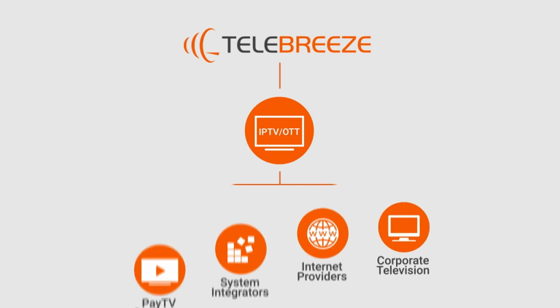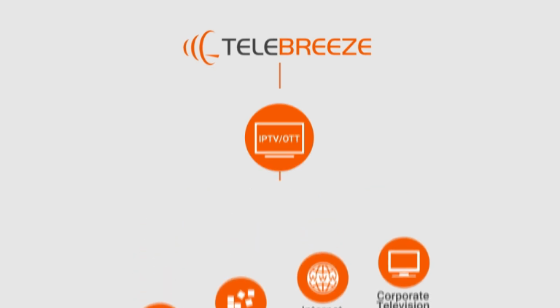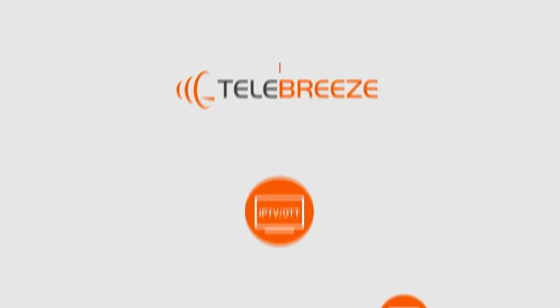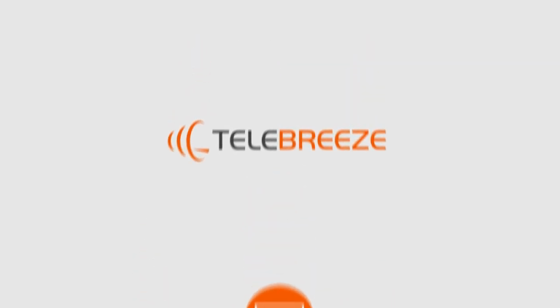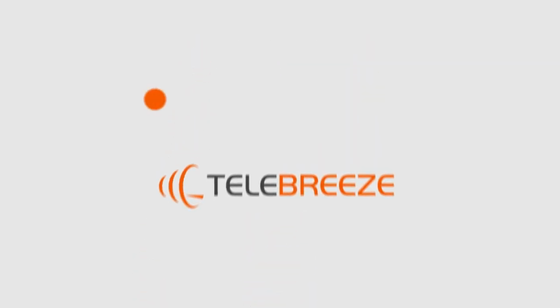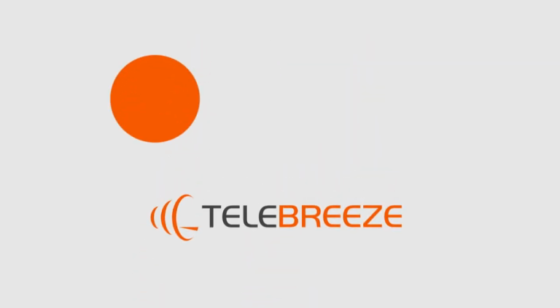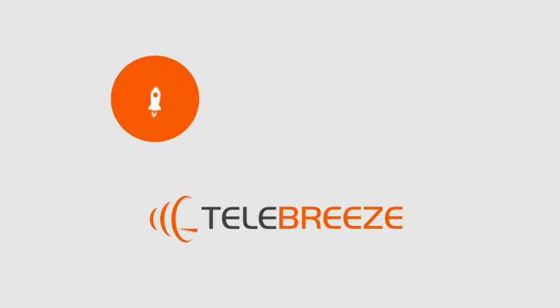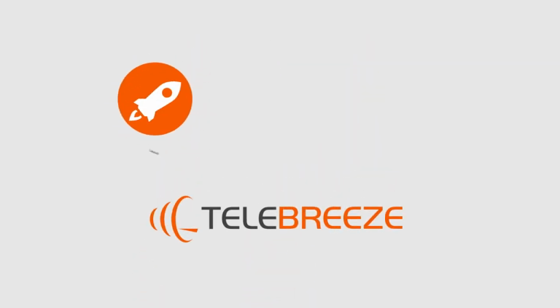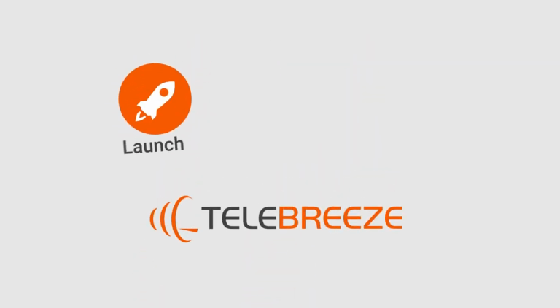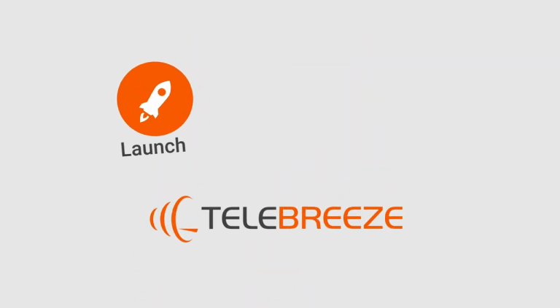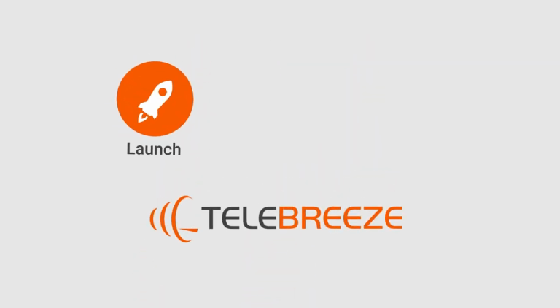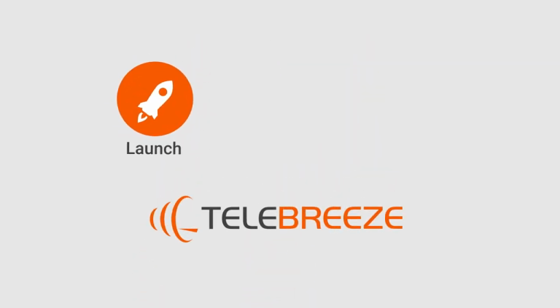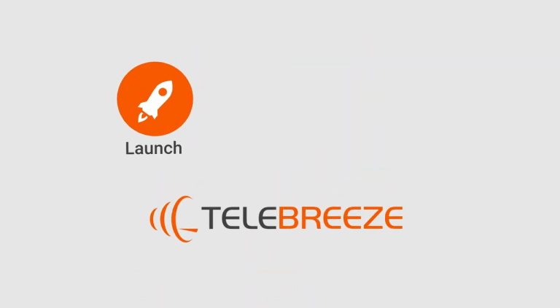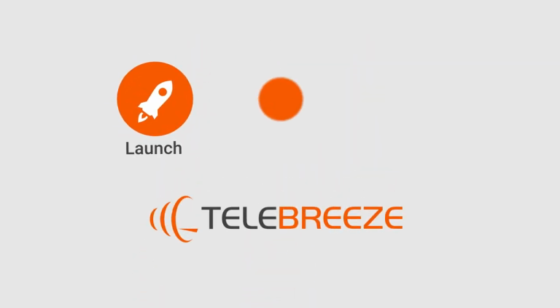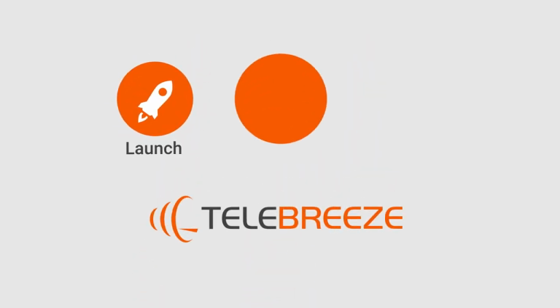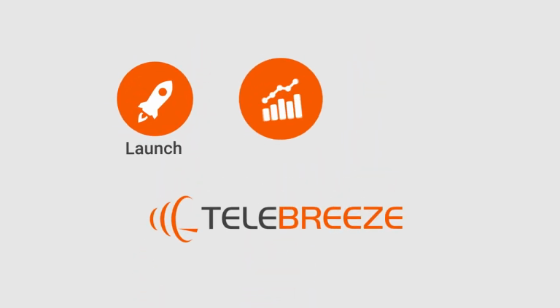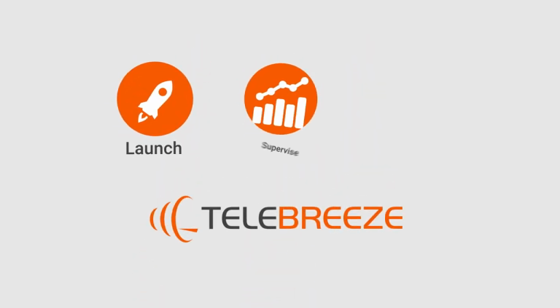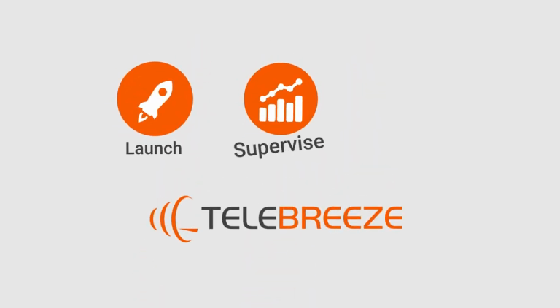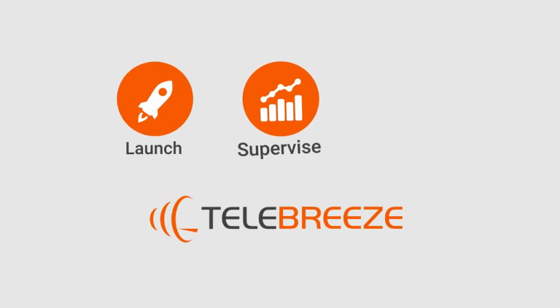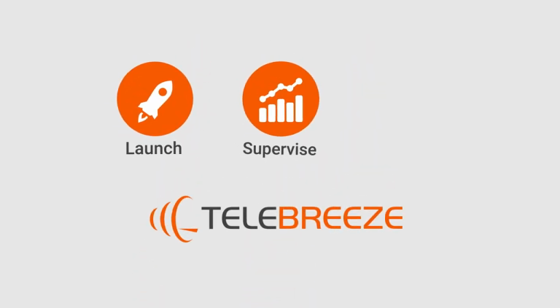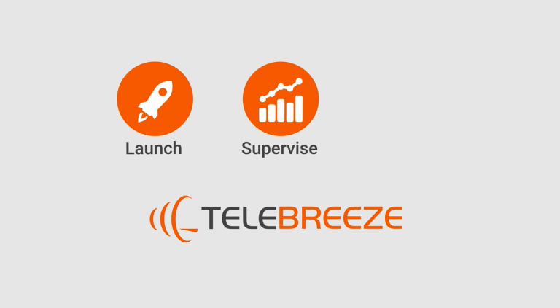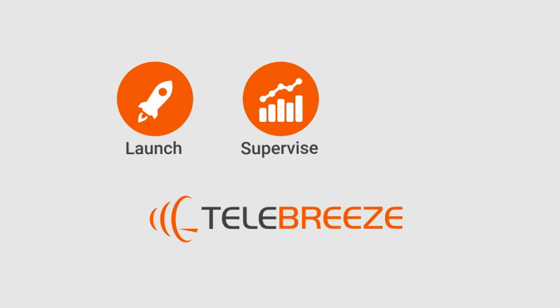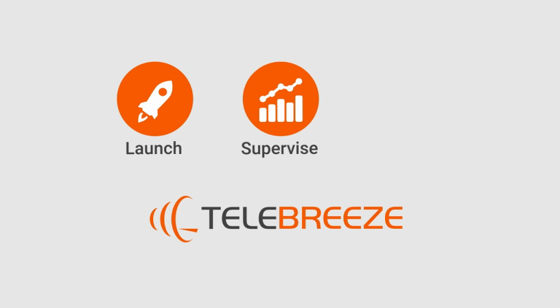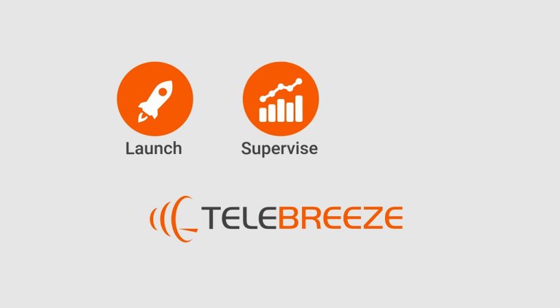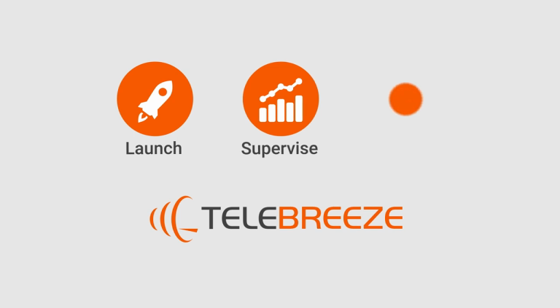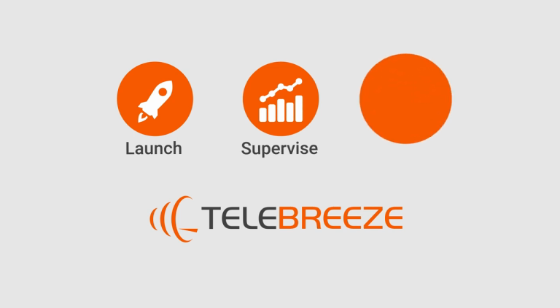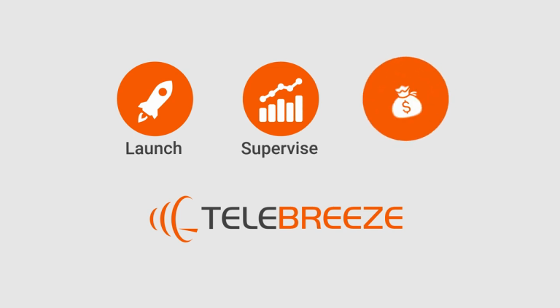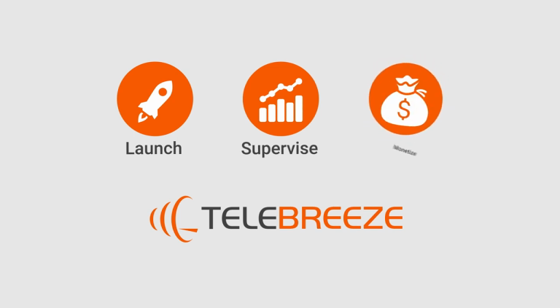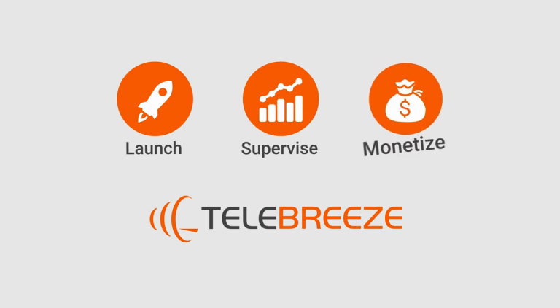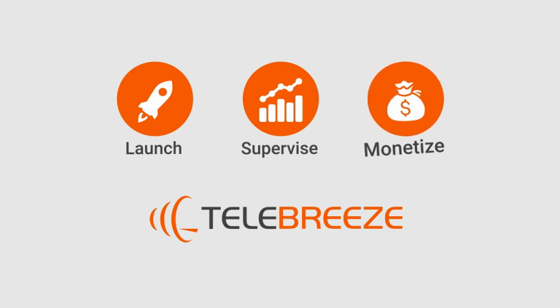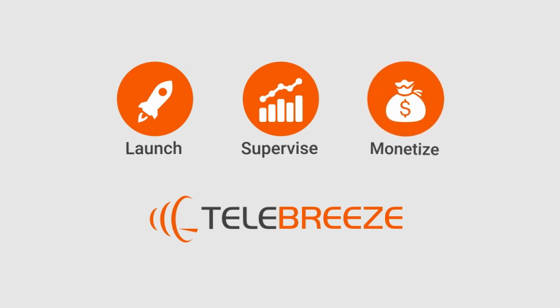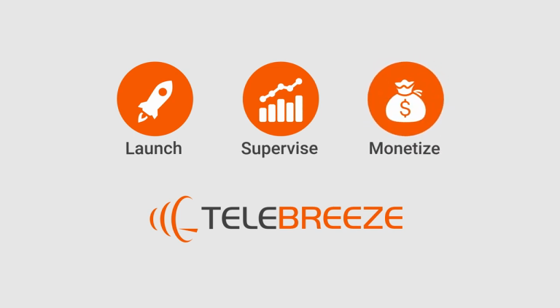With Telebreeze, you can launch an IPTV OTT network, supervise and manage your system, and monetize your content.